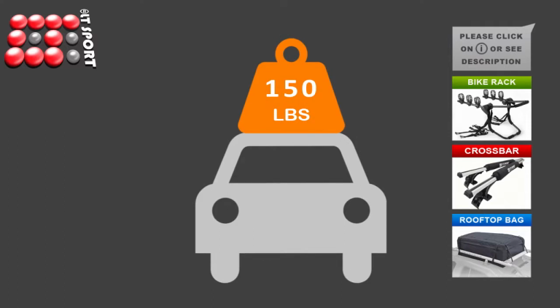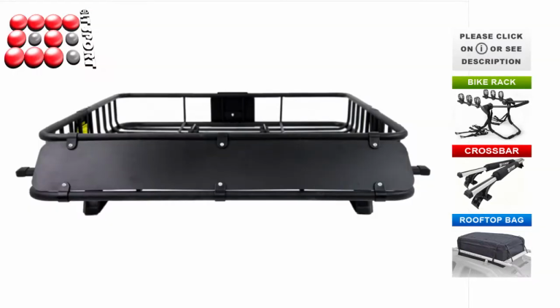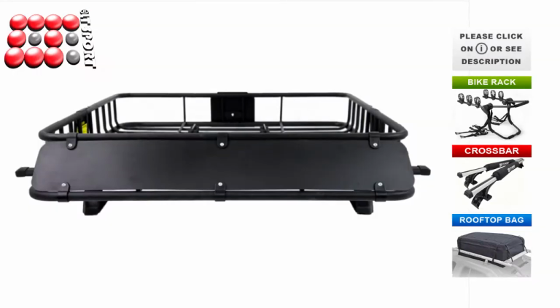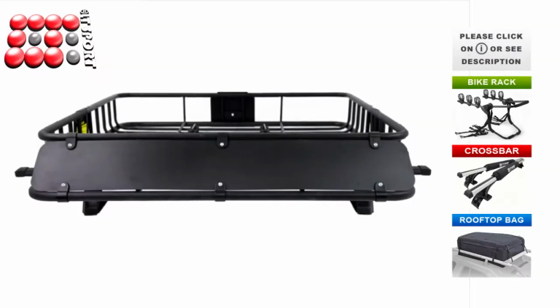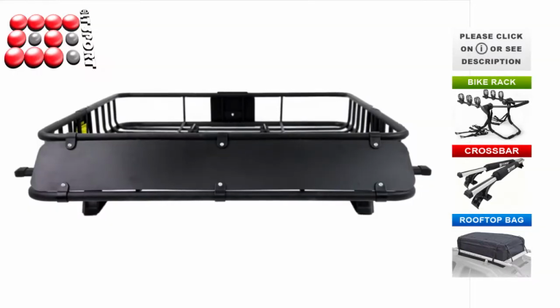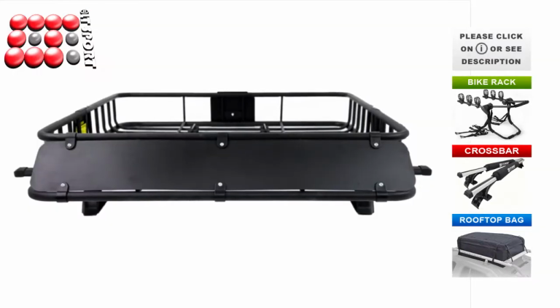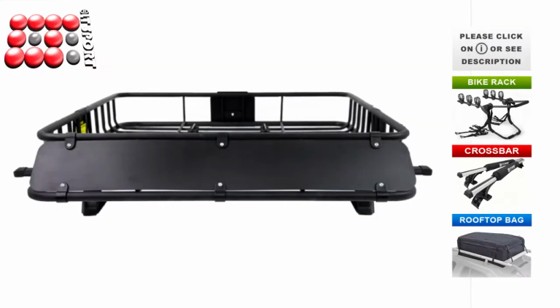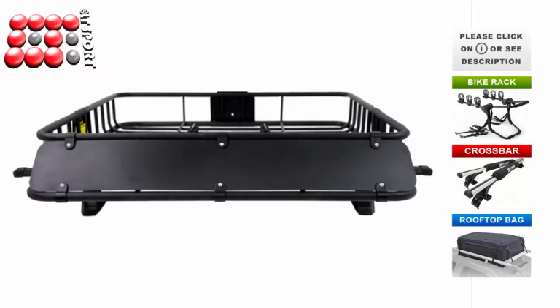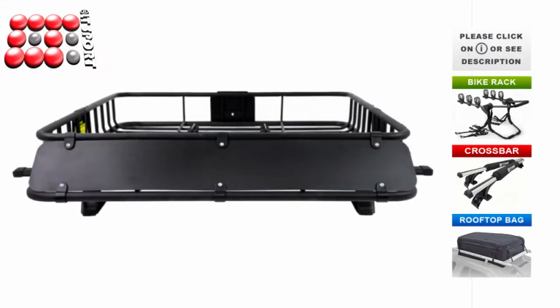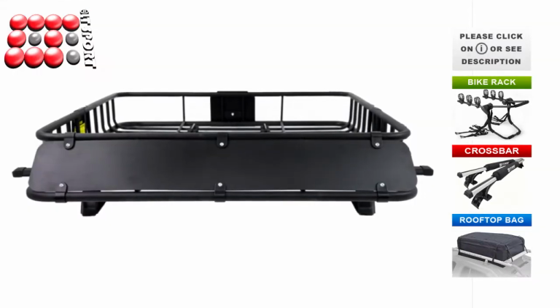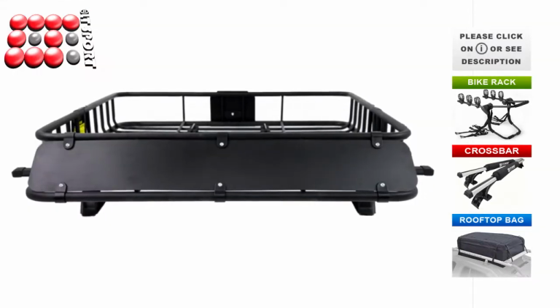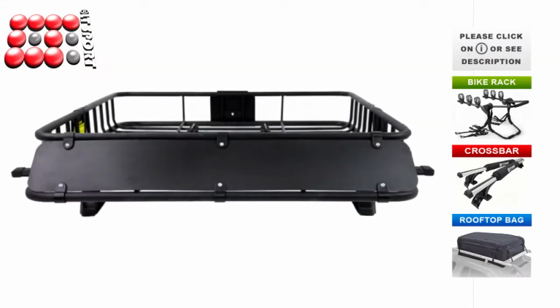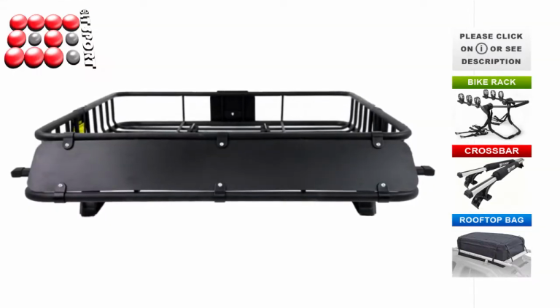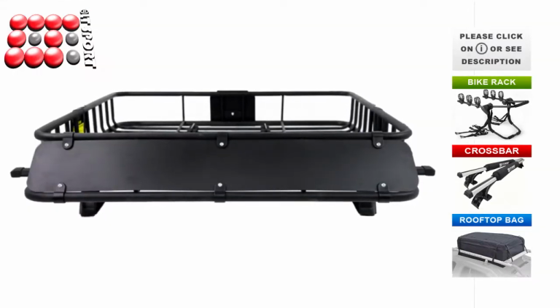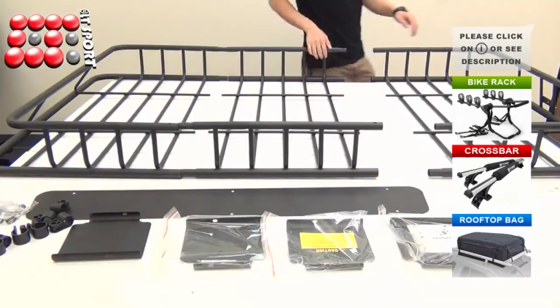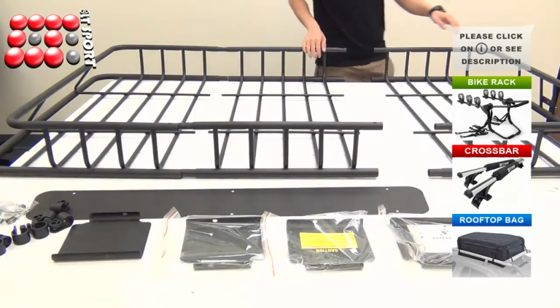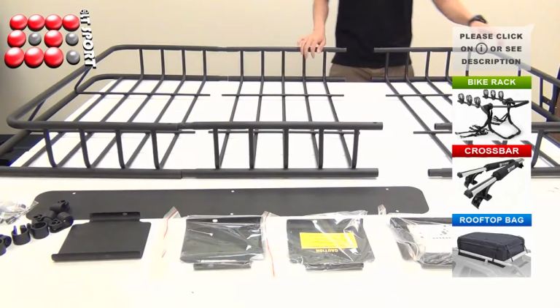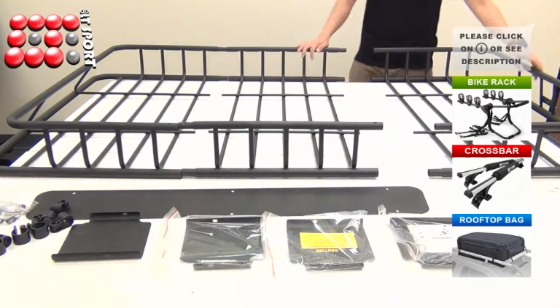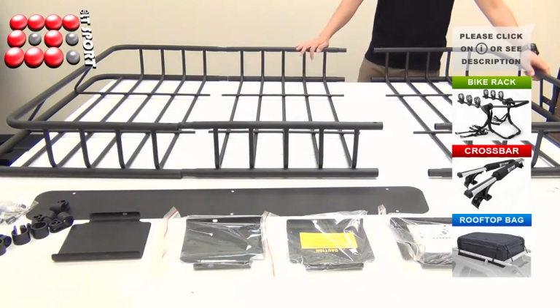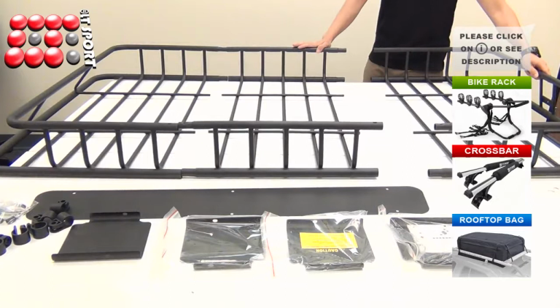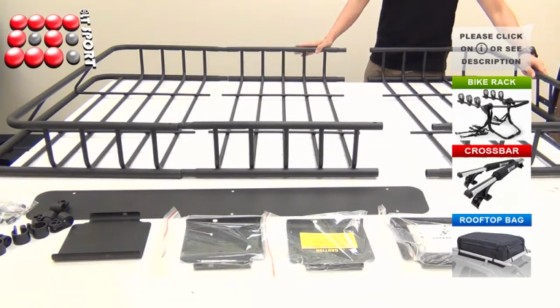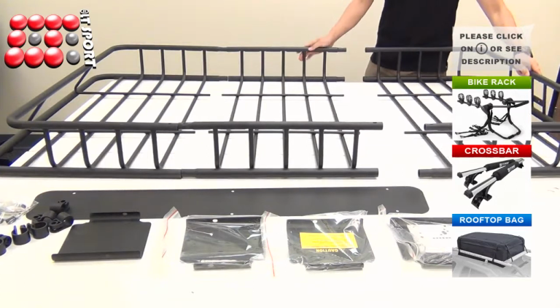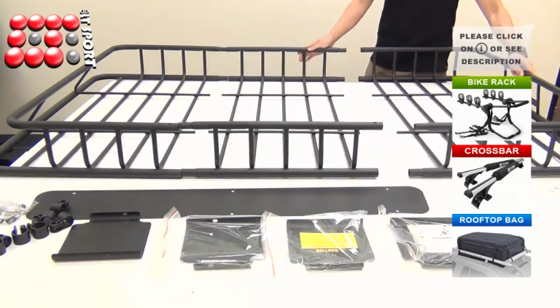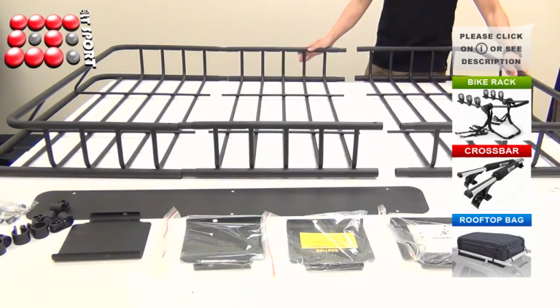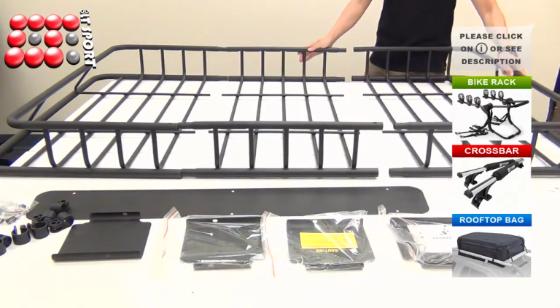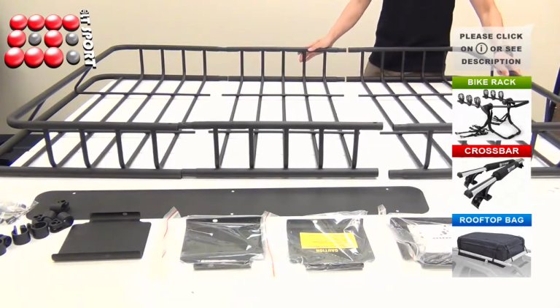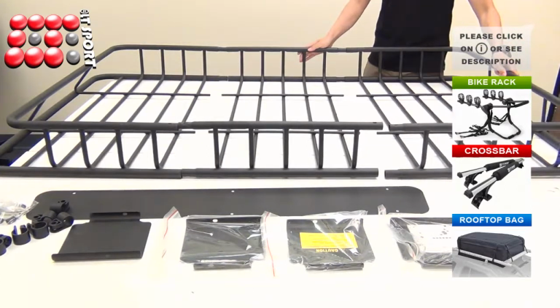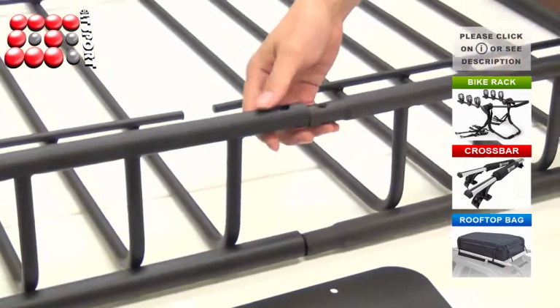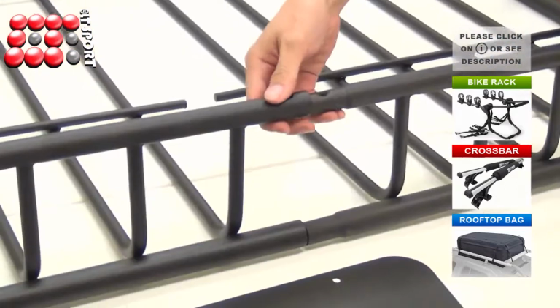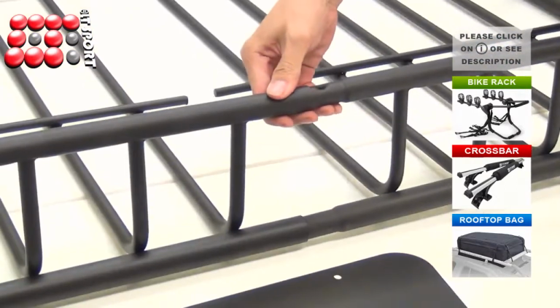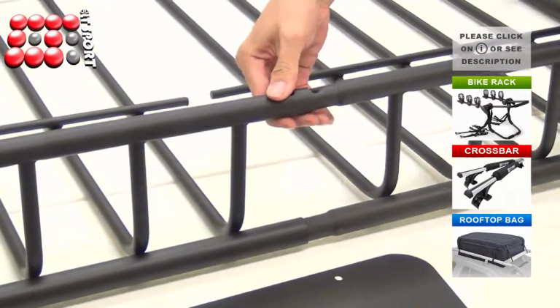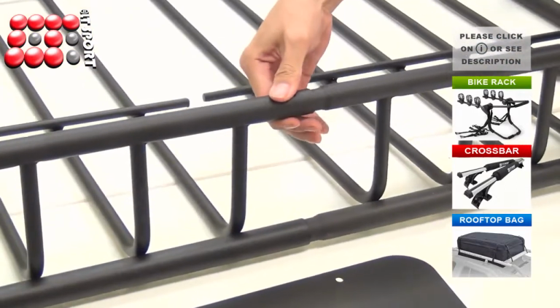Now we are going to show you how to assemble the basket. First, connect the extension basket to the front and rear basket.